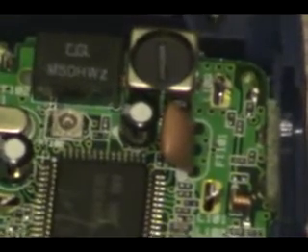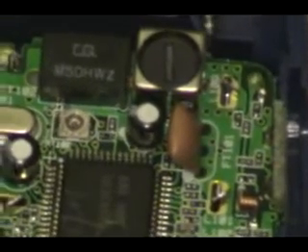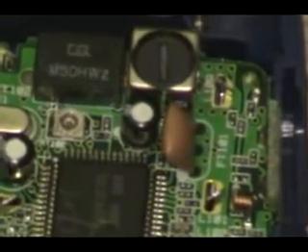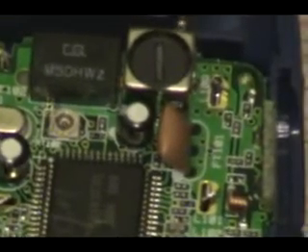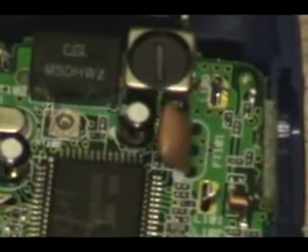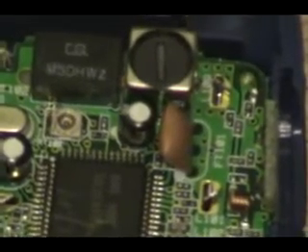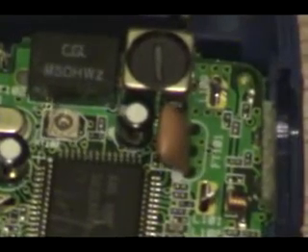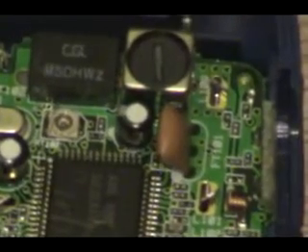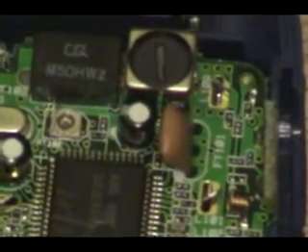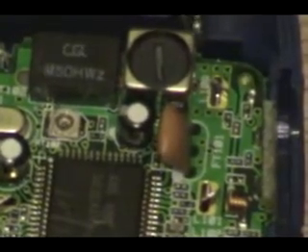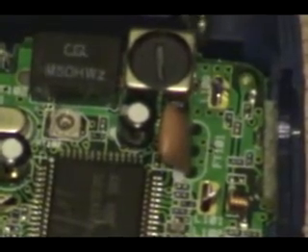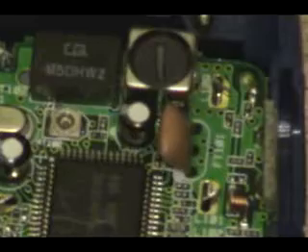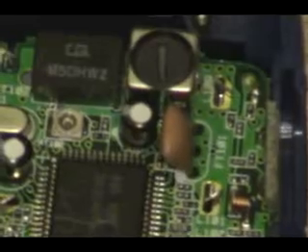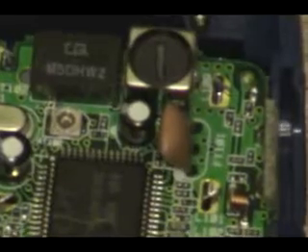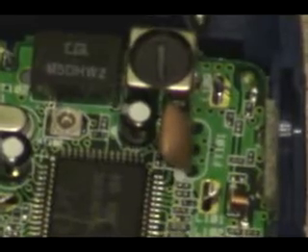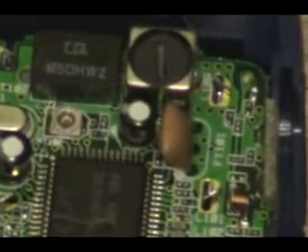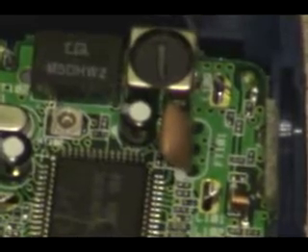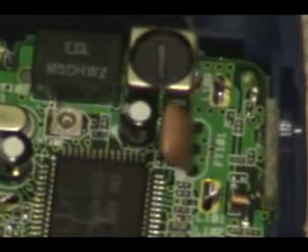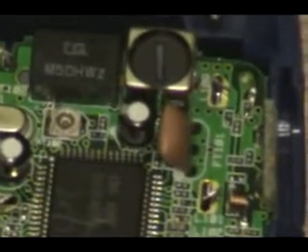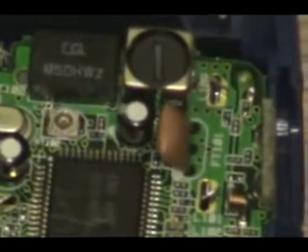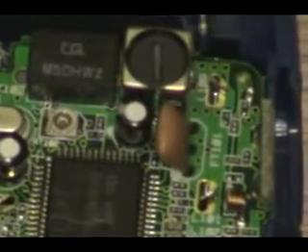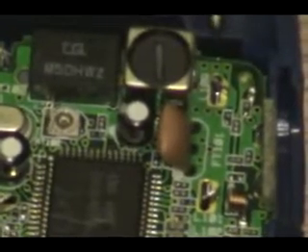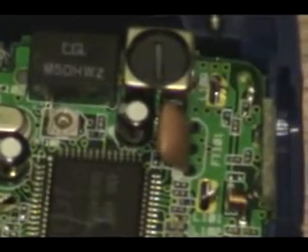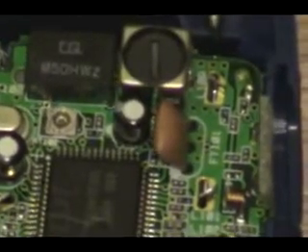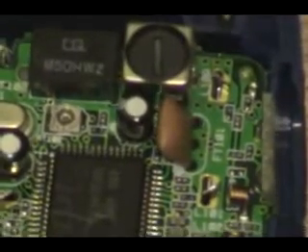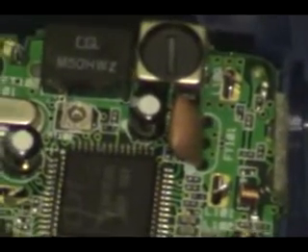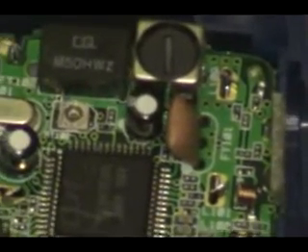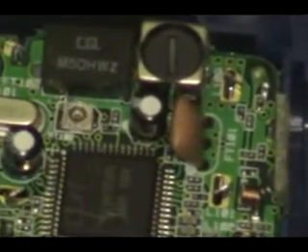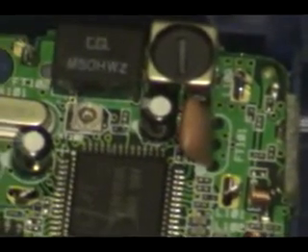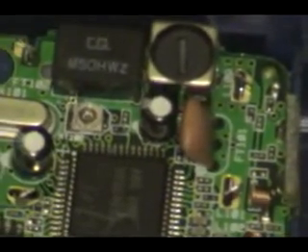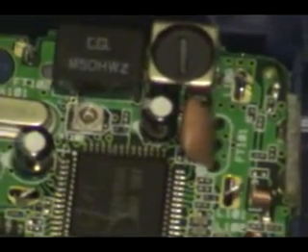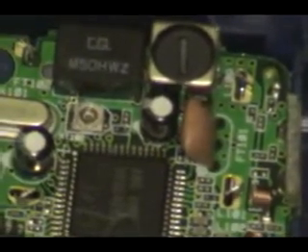Now because this is so small, I'm not going to bother doing this on frame because it's a real pain. I'm going to go ahead and solder this in and we're going to go to the next step of this mod.